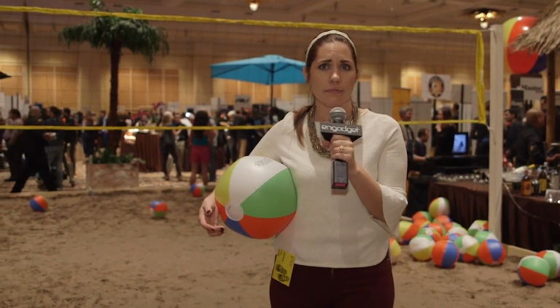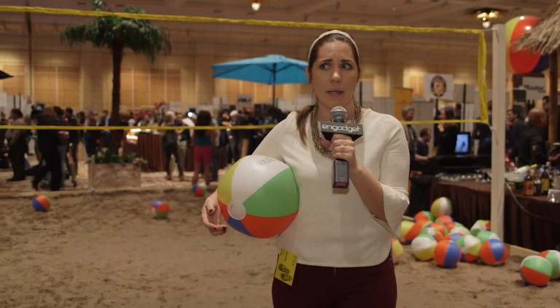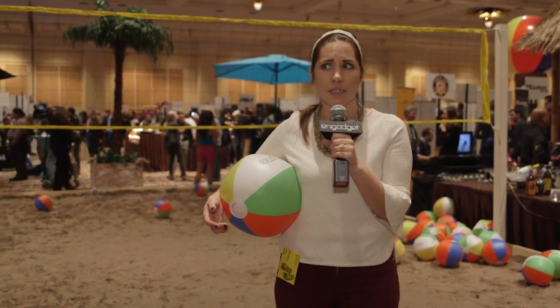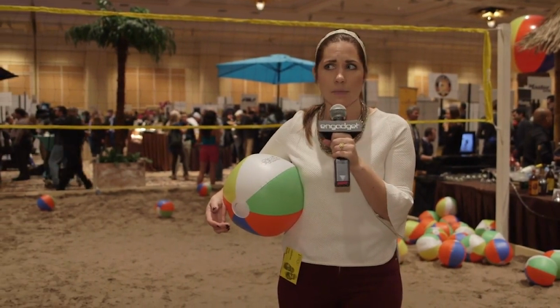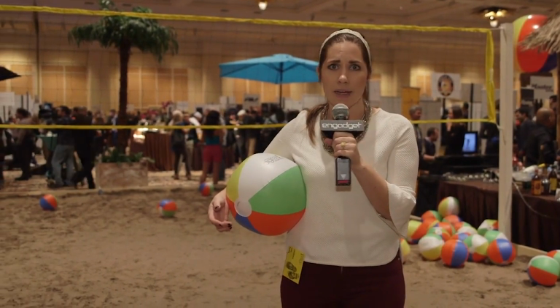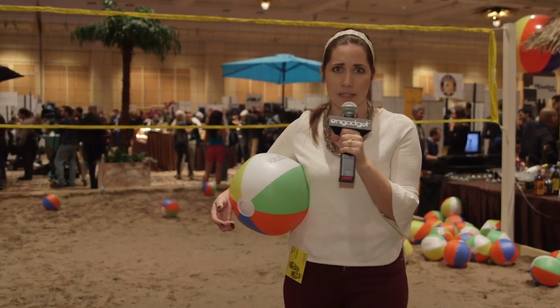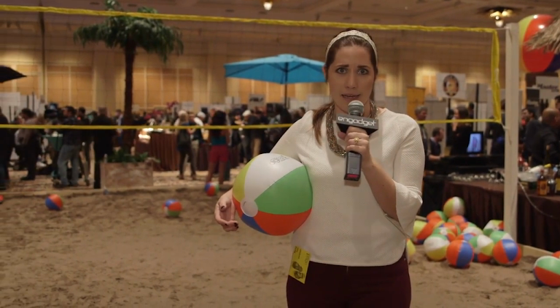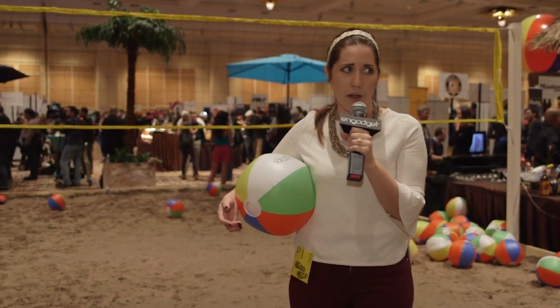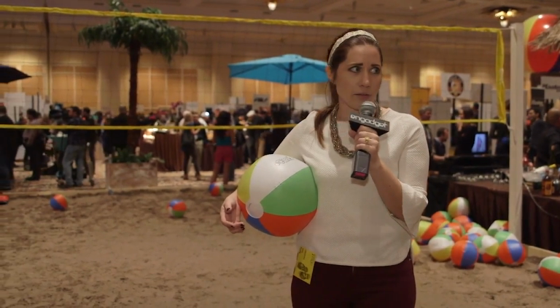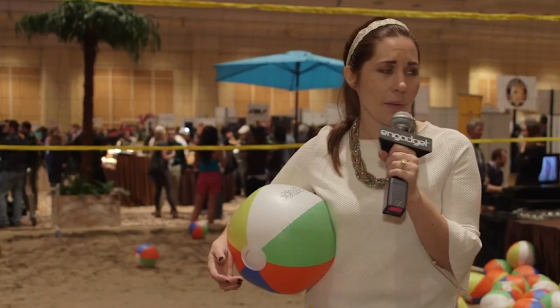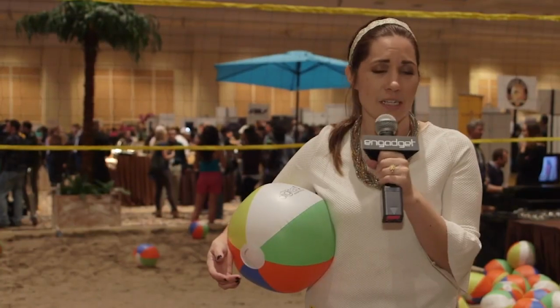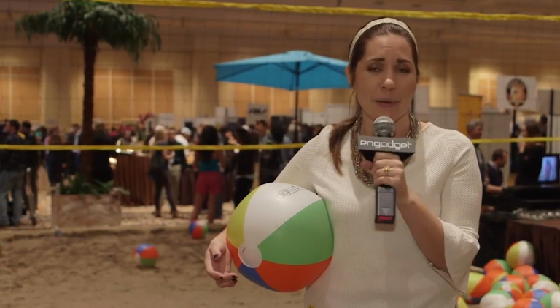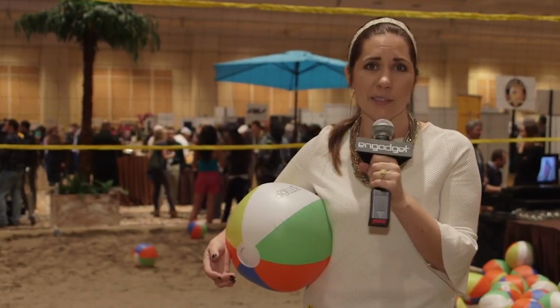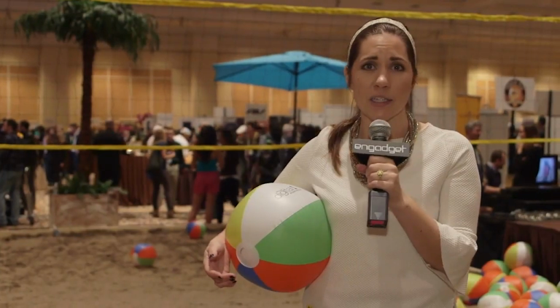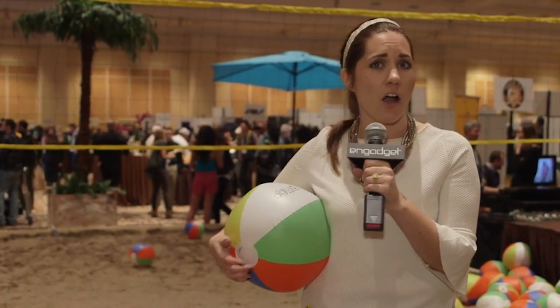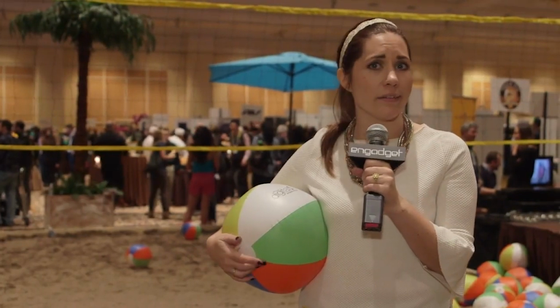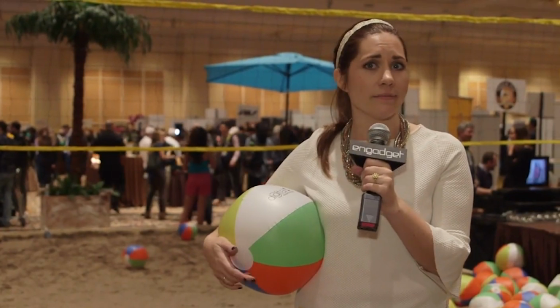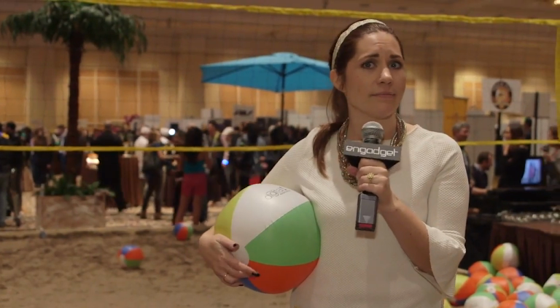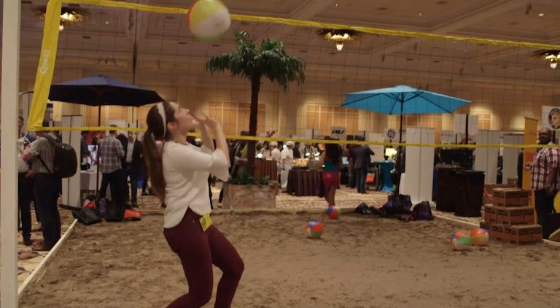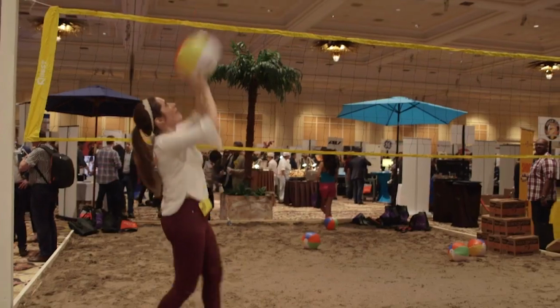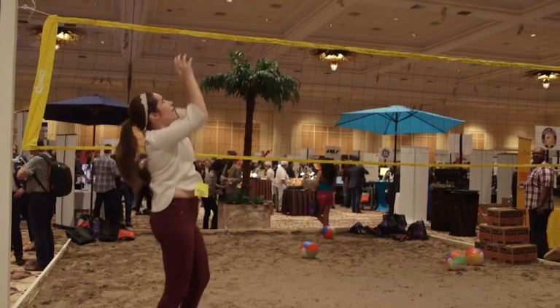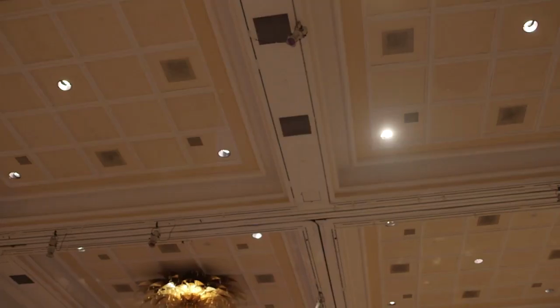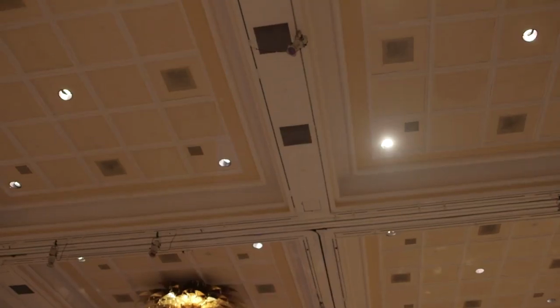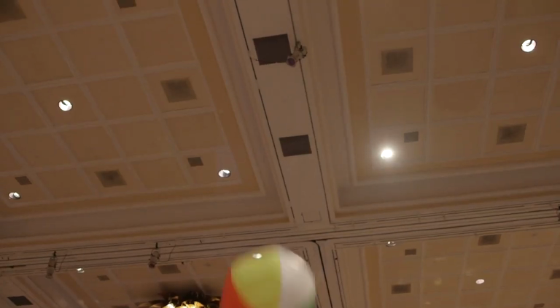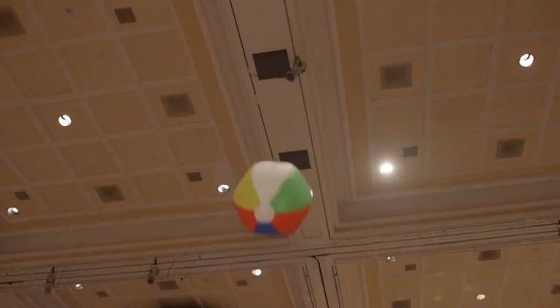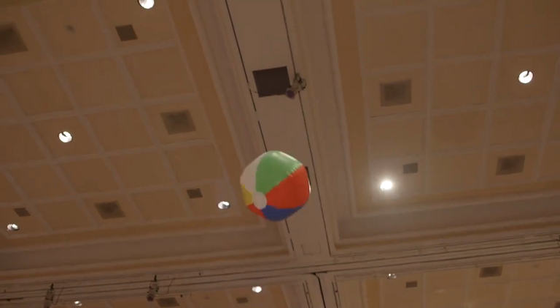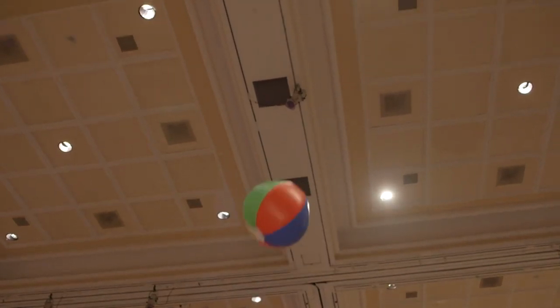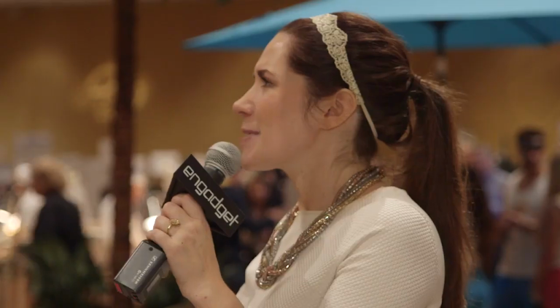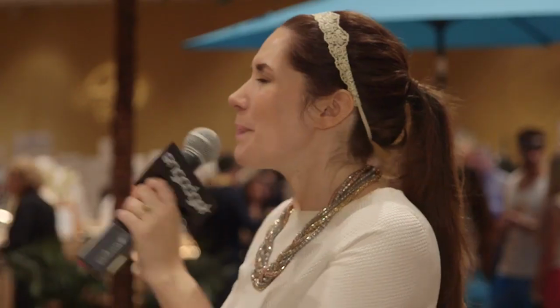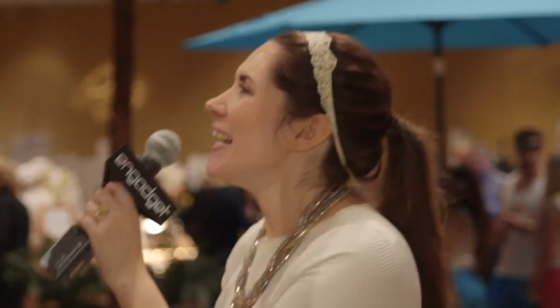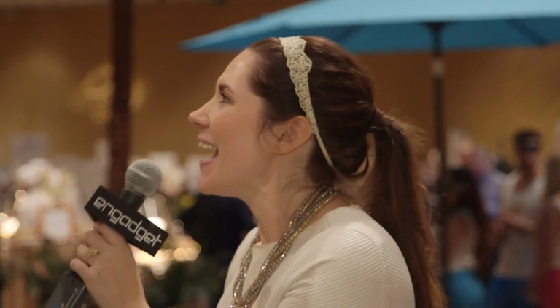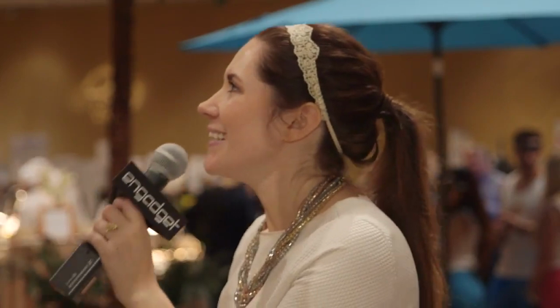I'm going to spike this now. I'm going to spike it real hard. Spike it!